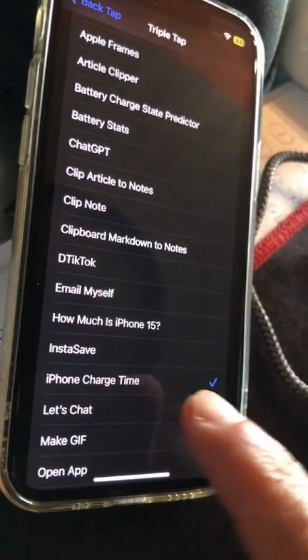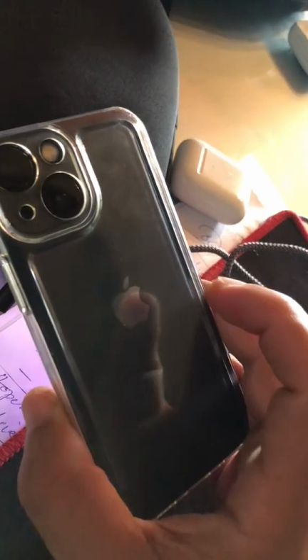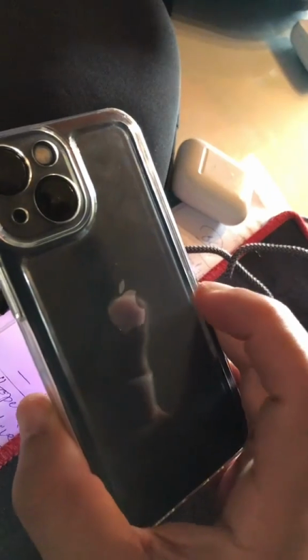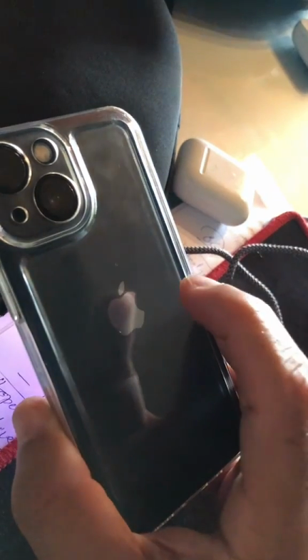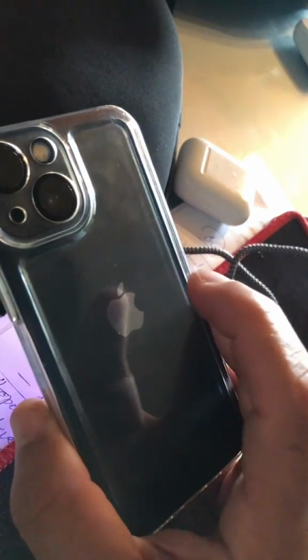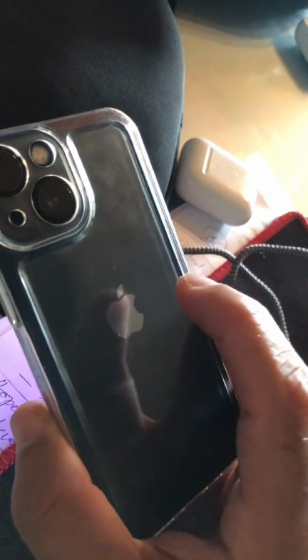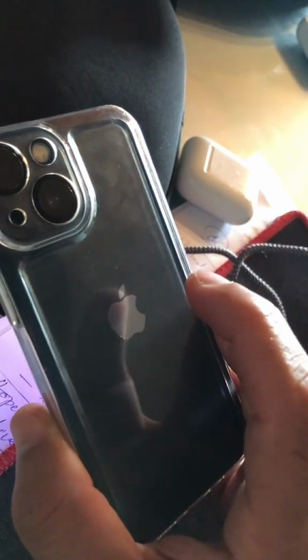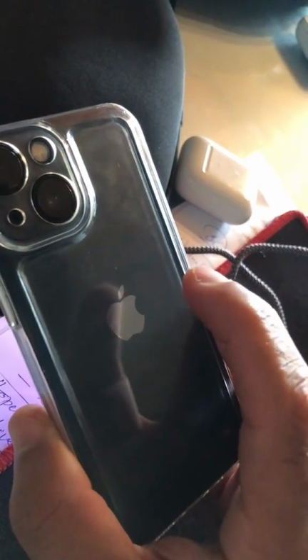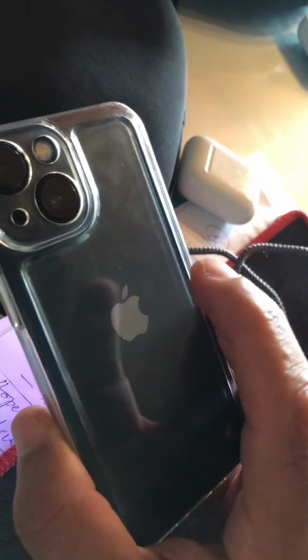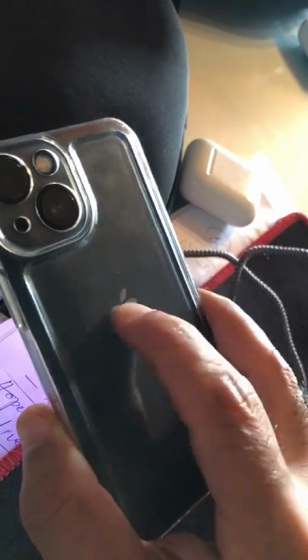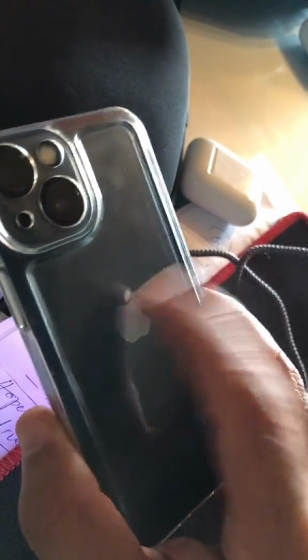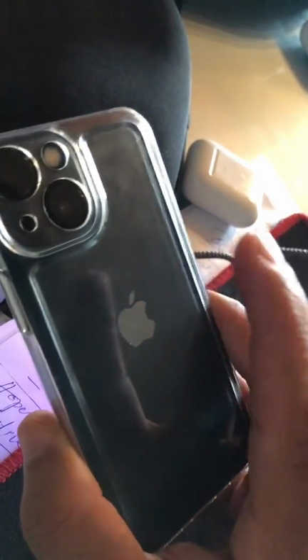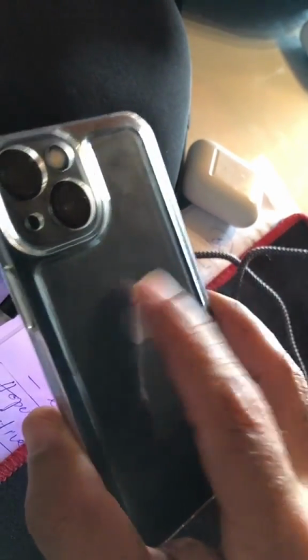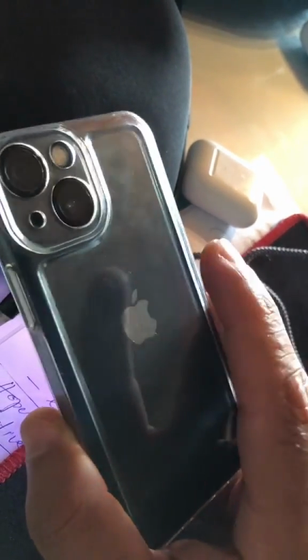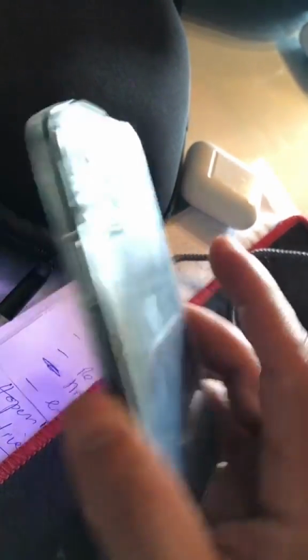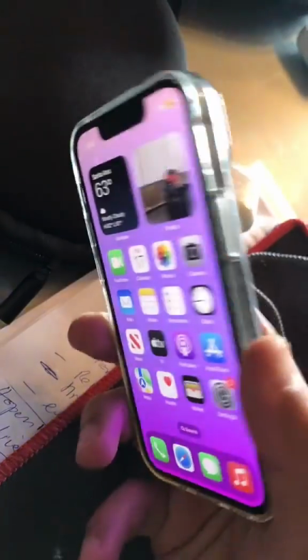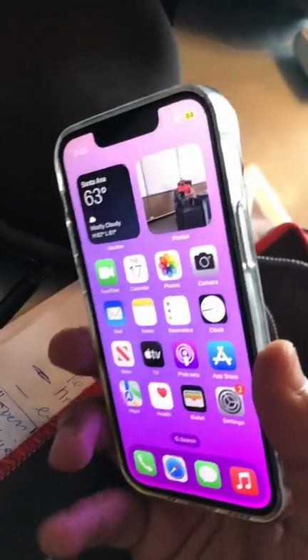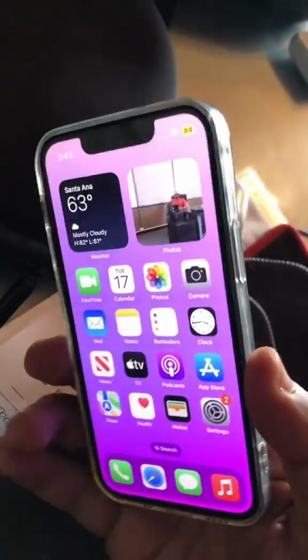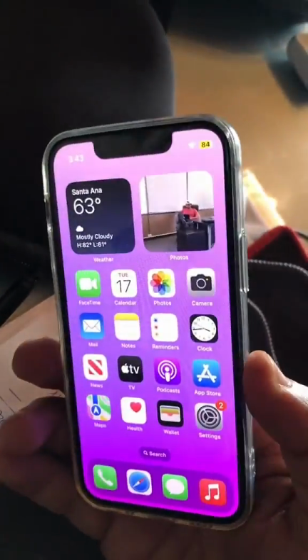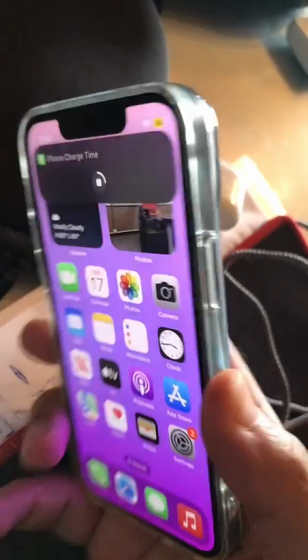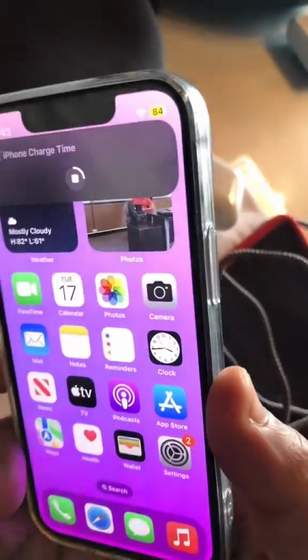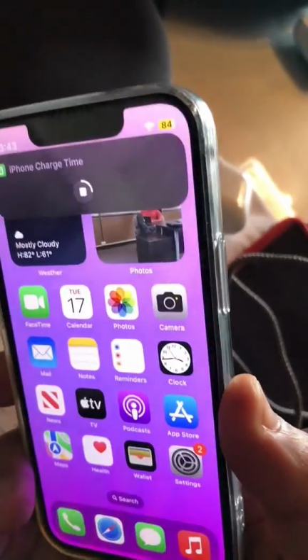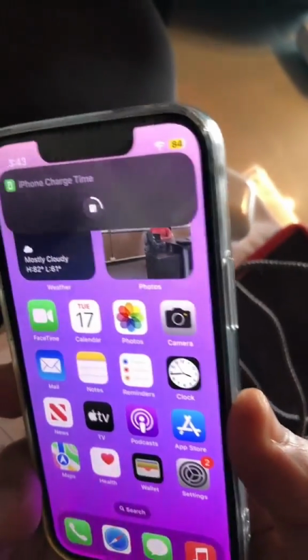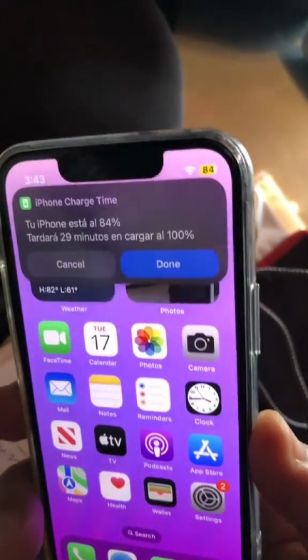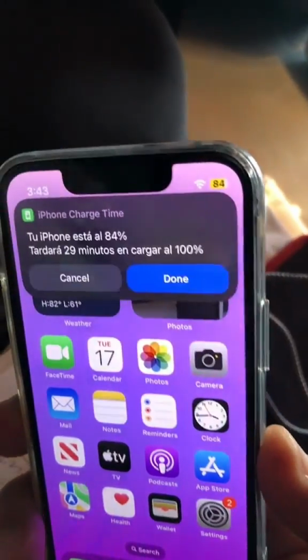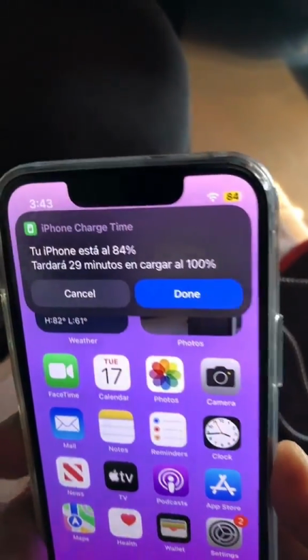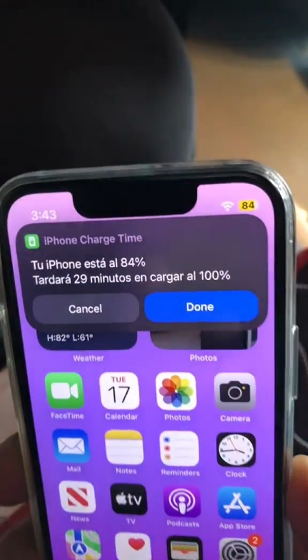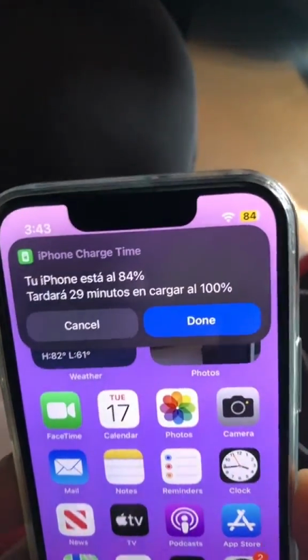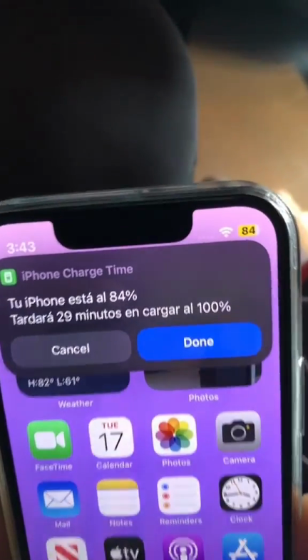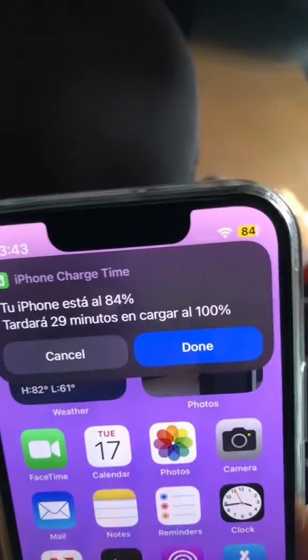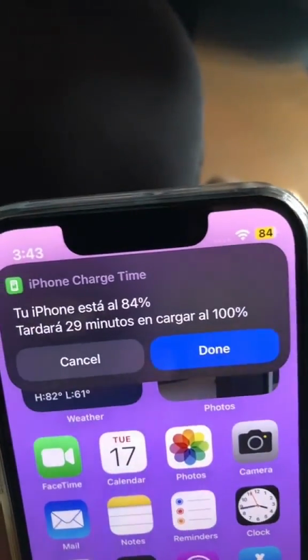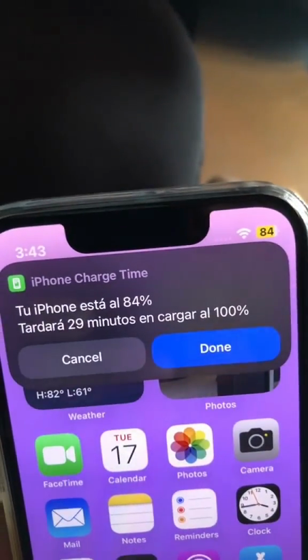Now watch this — triple tap: one, two, three. And here you go. Triple tap and the charge time appears.